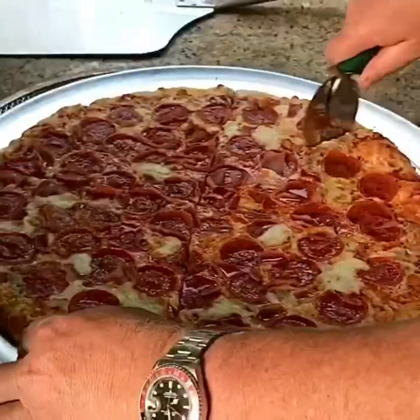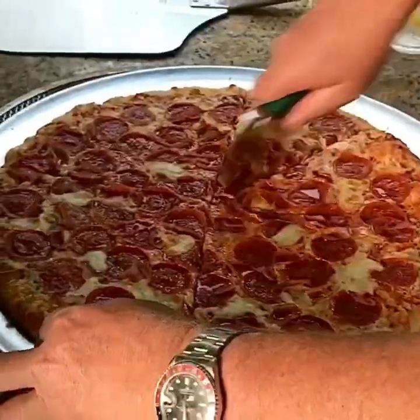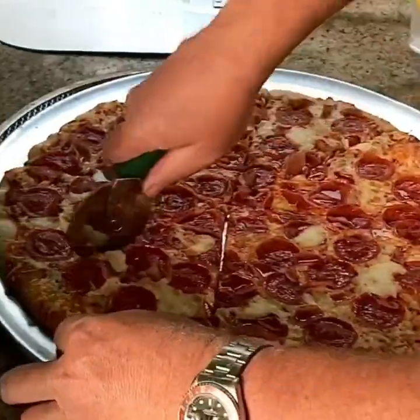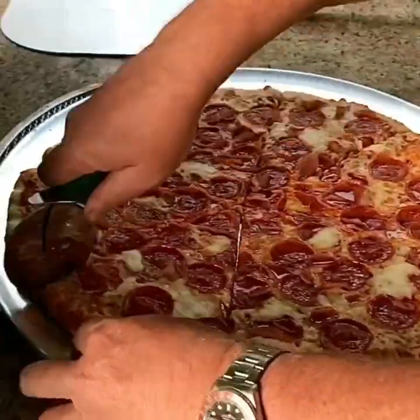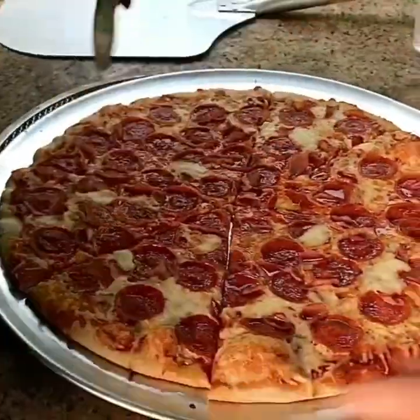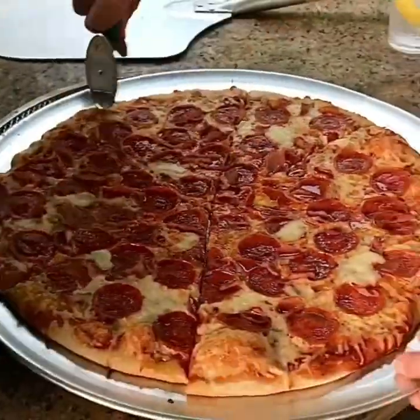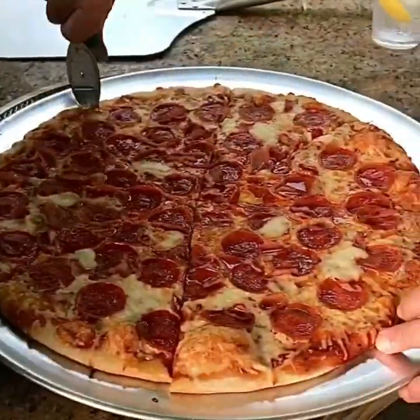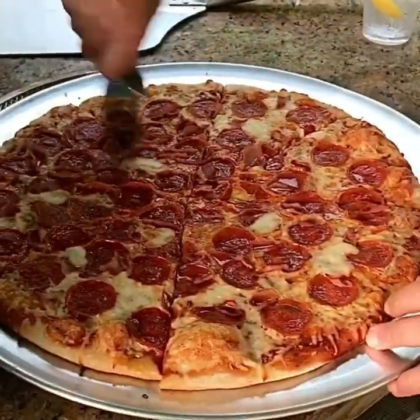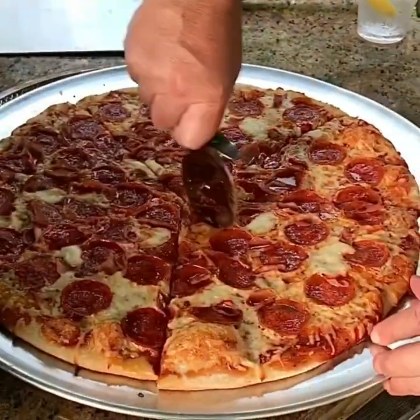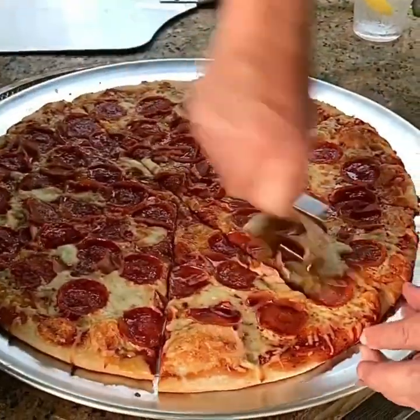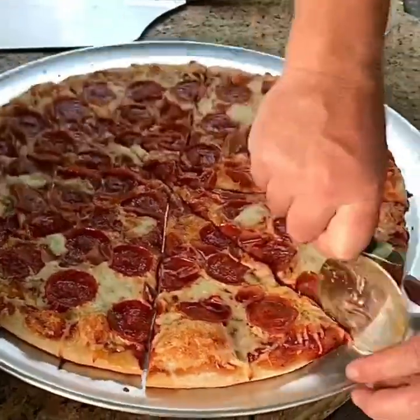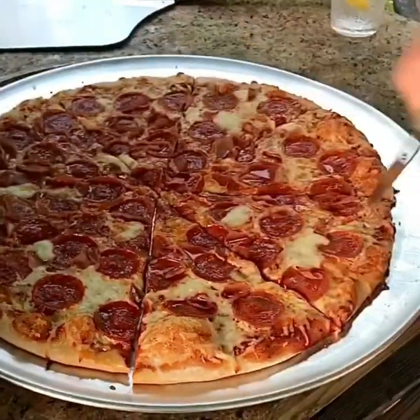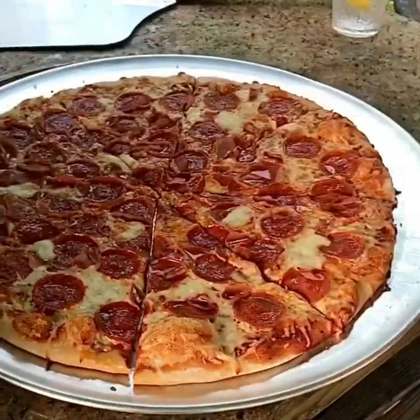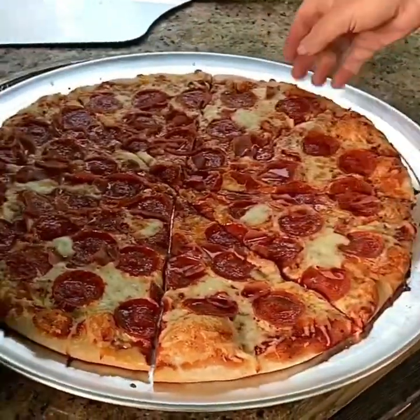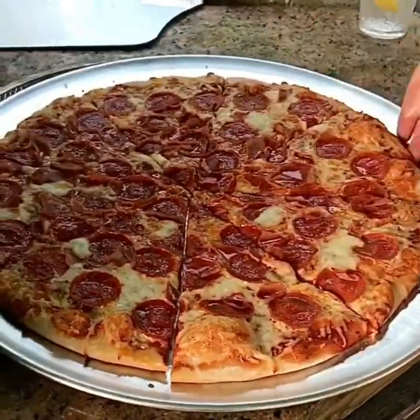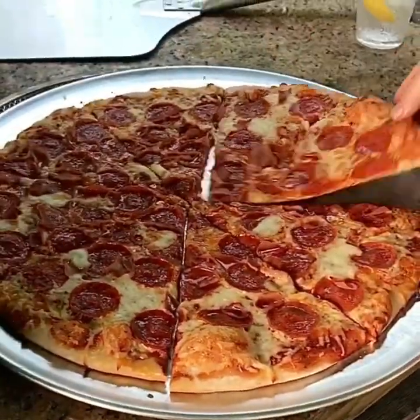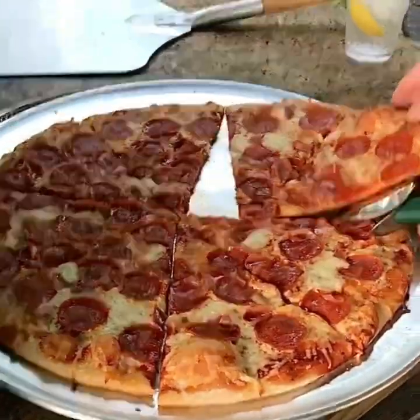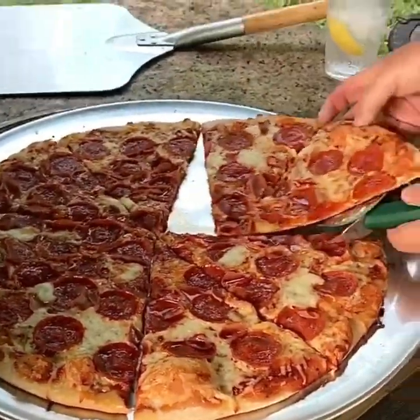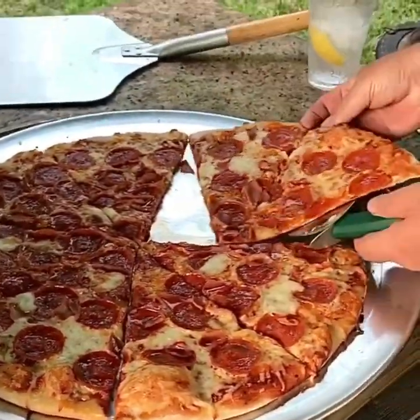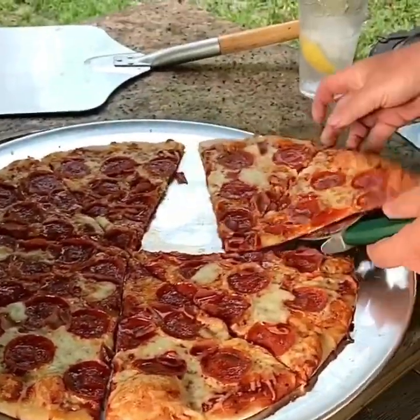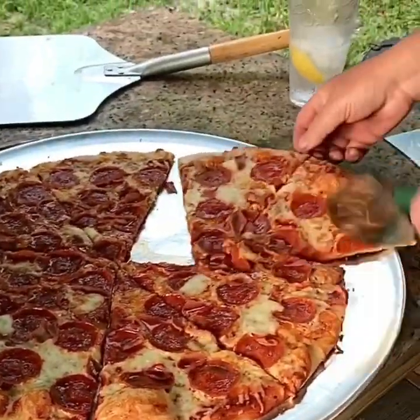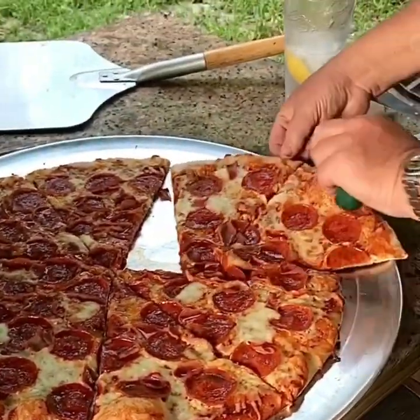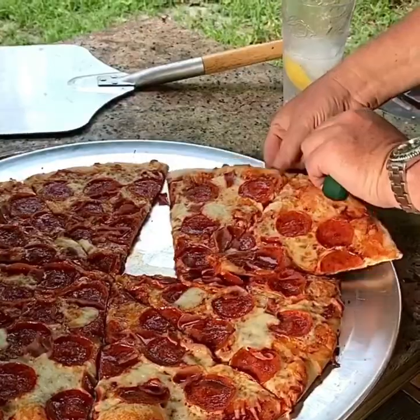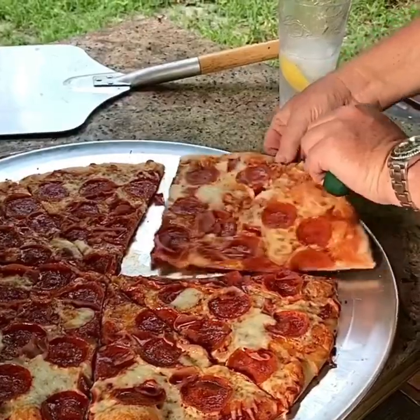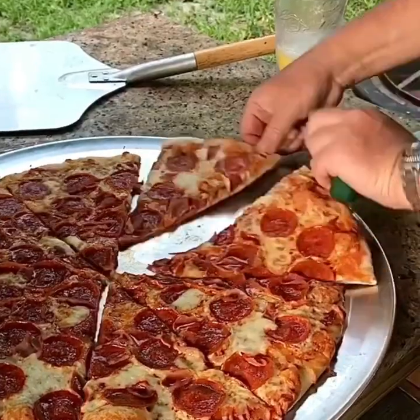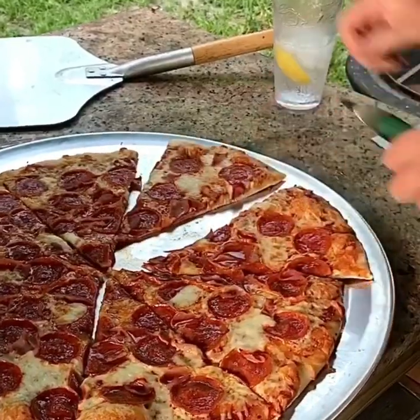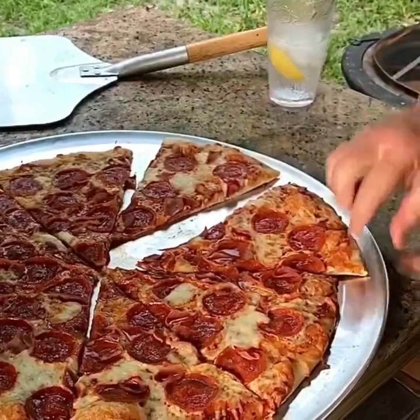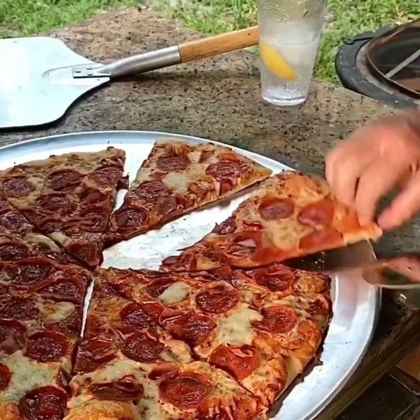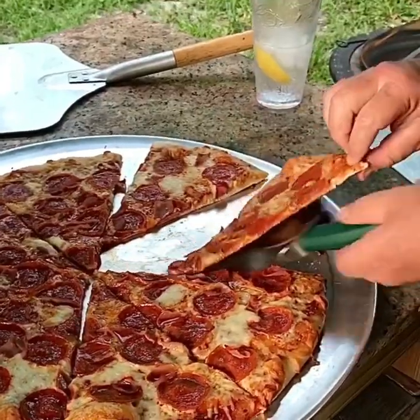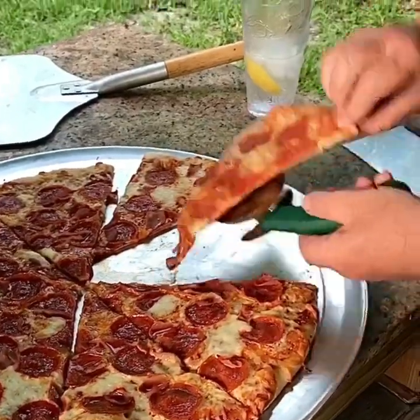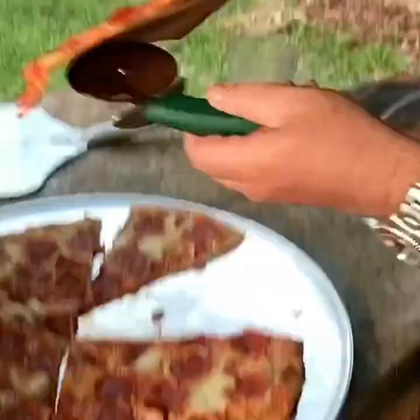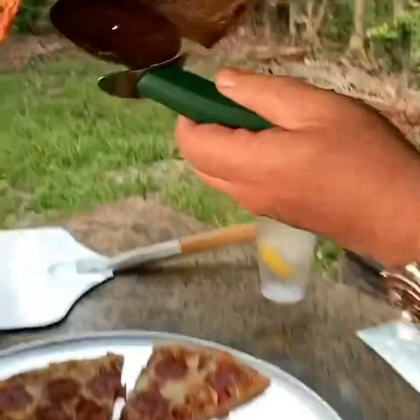Now, the real test. Let's see the bottom. Is it brown? Heck yeah, it's brown. It's crispy and brown, of course.